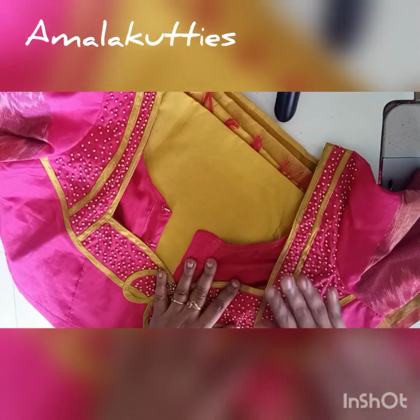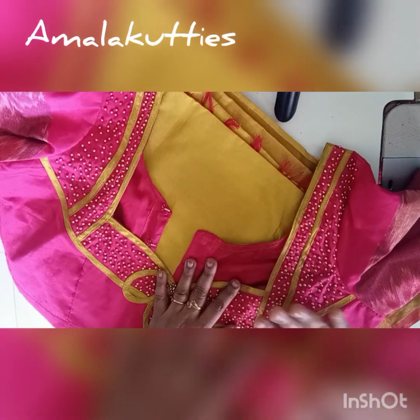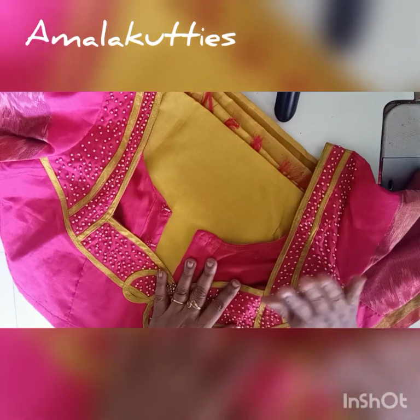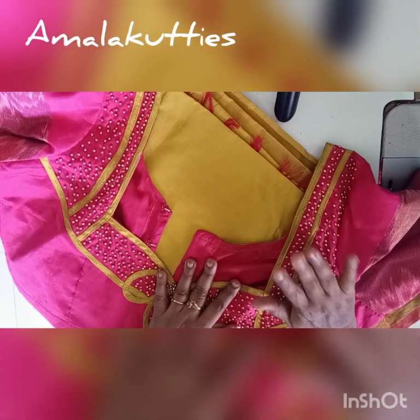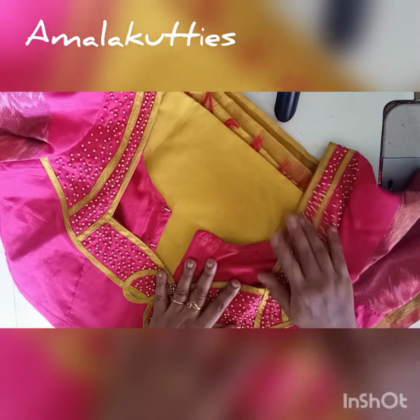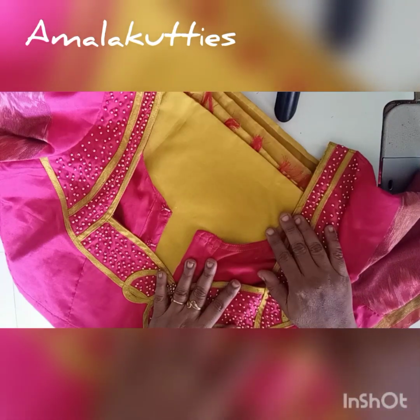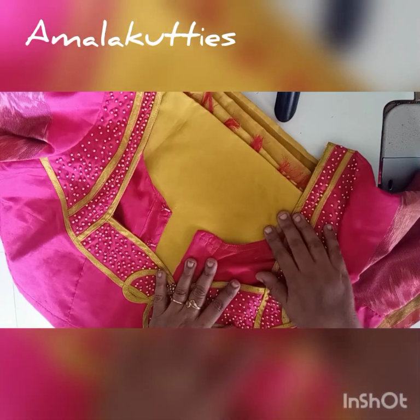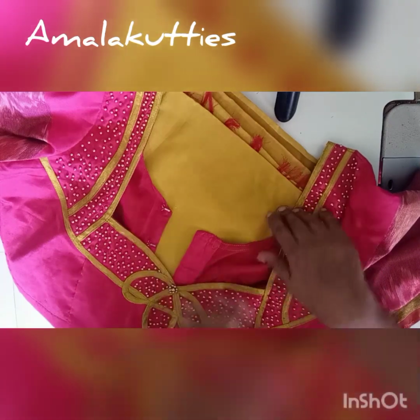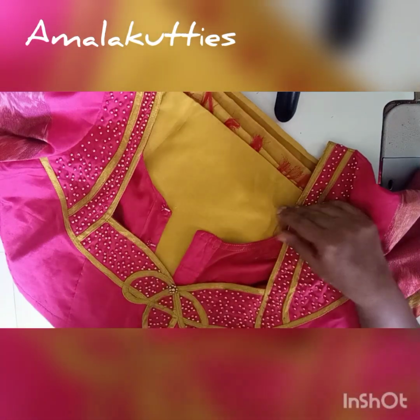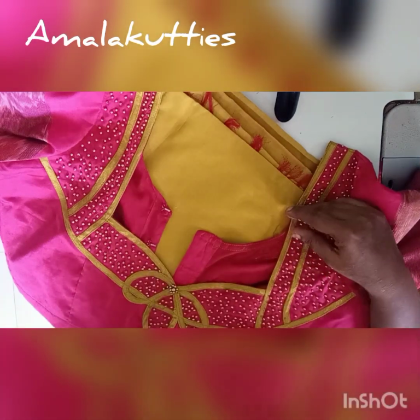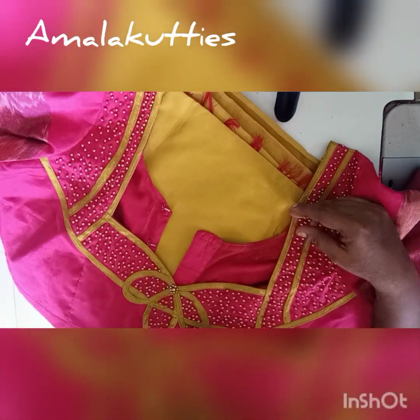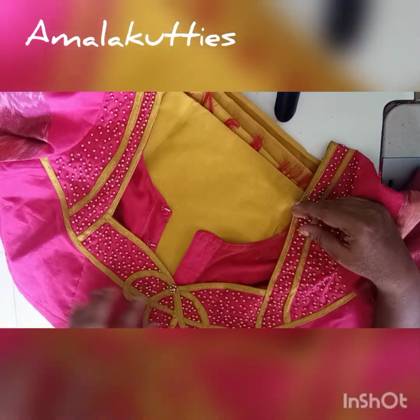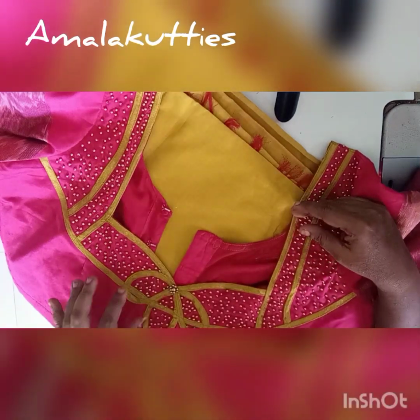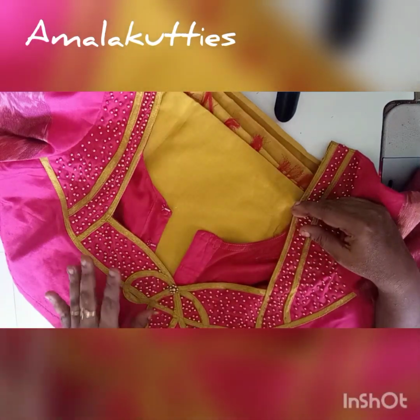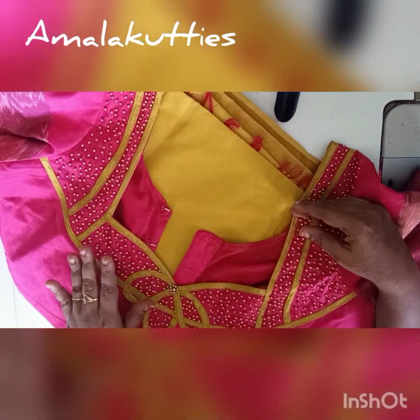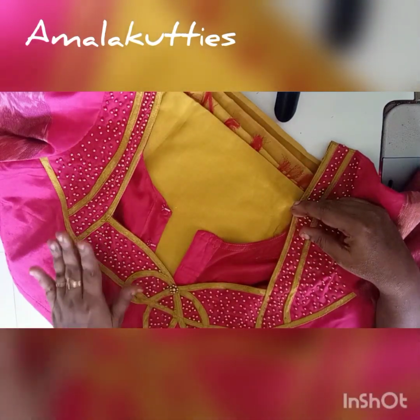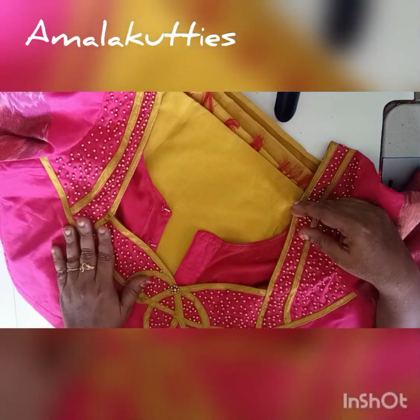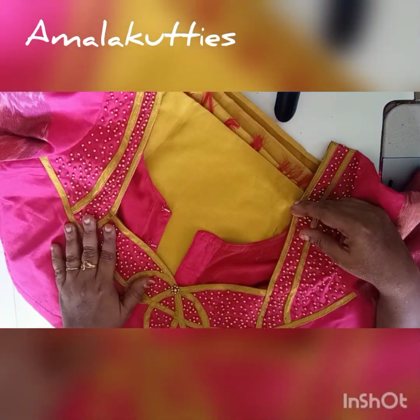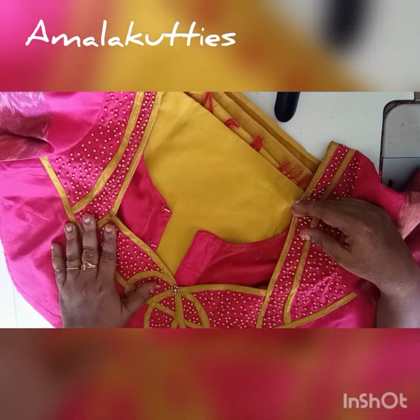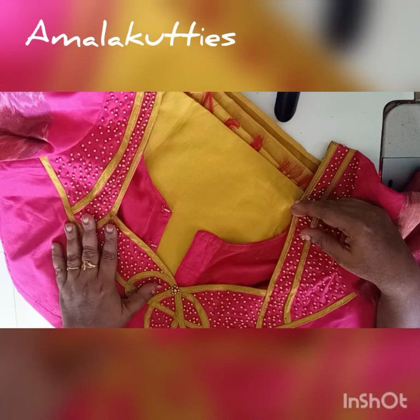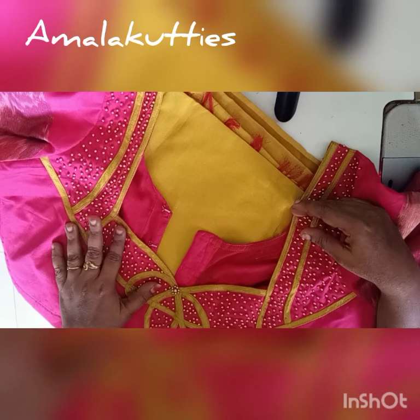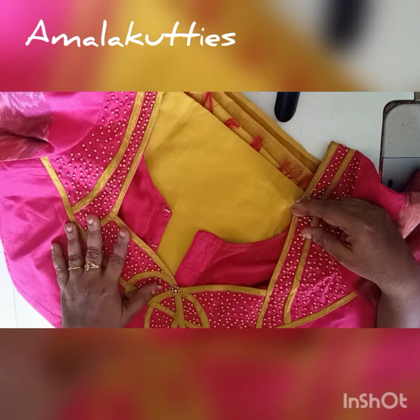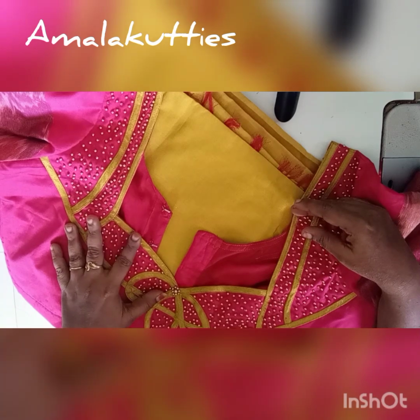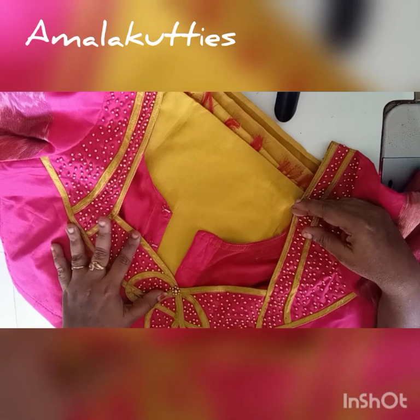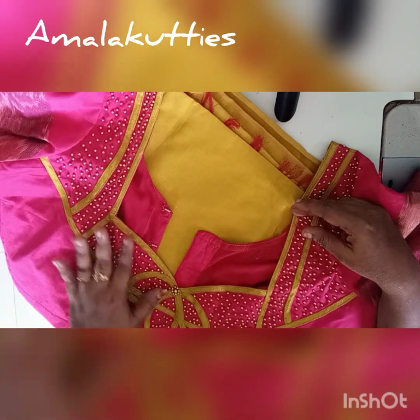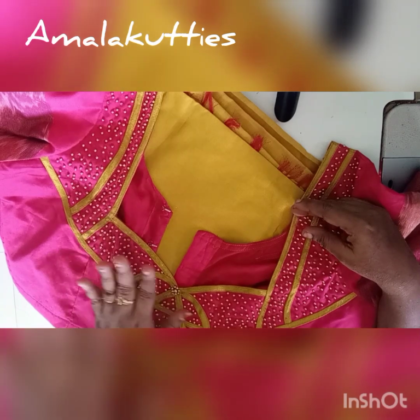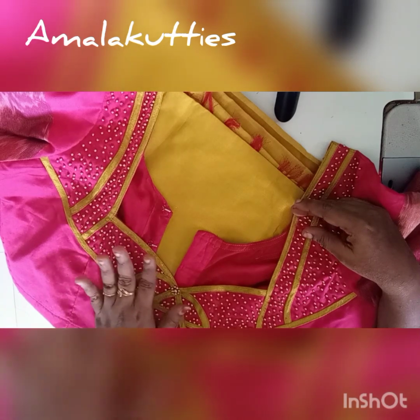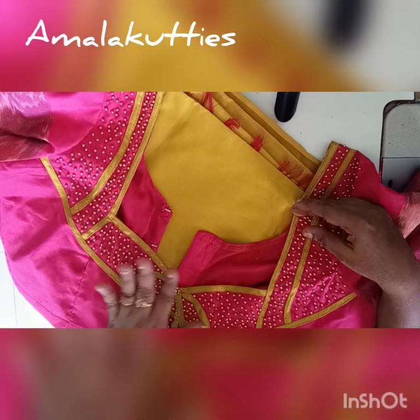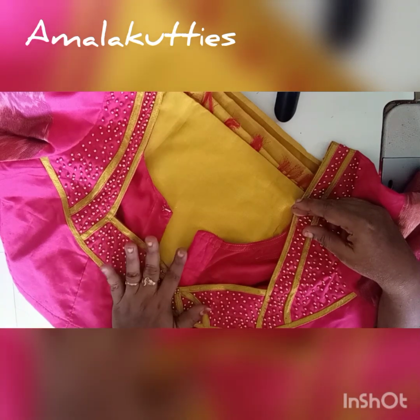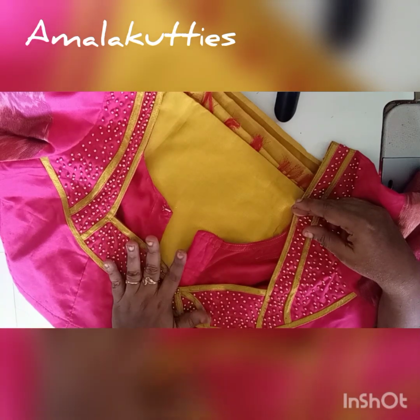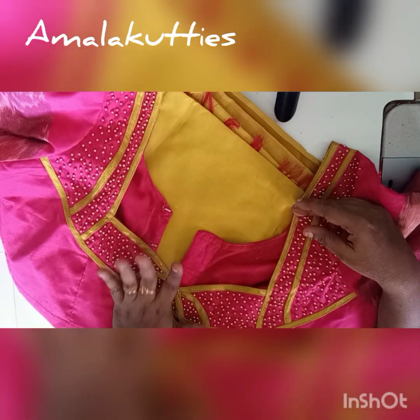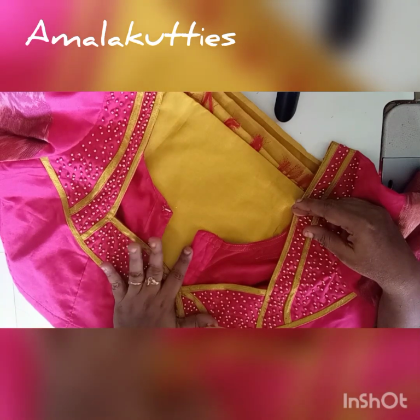Hi friends, how are you? Welcome to Amalakubties. In this video, I am ready for a blog.